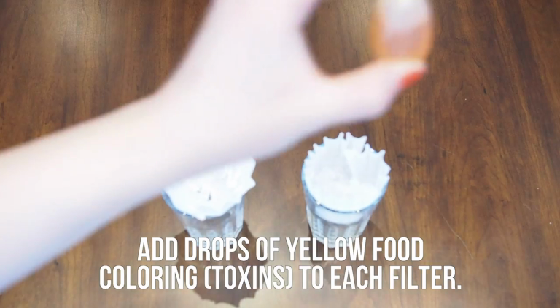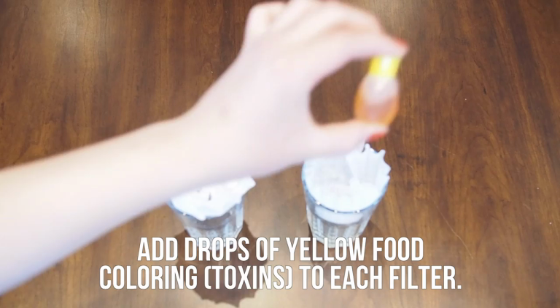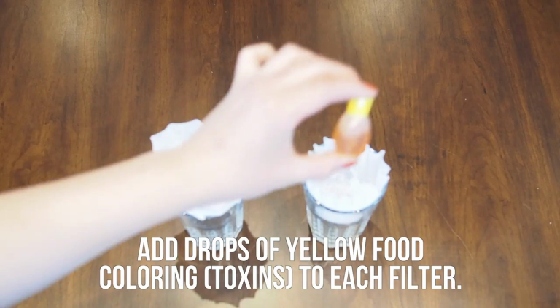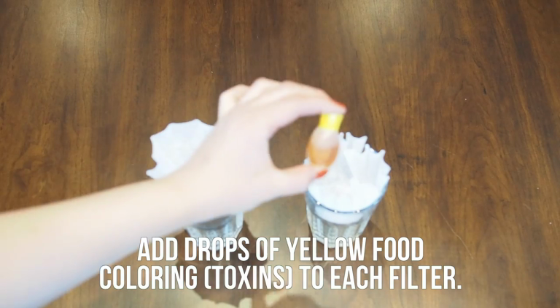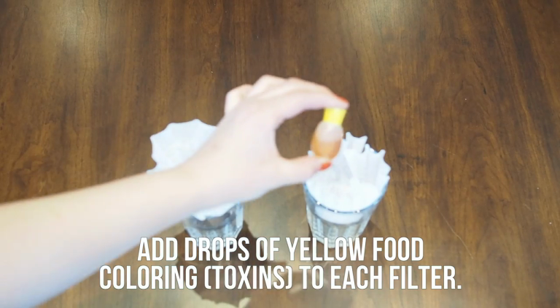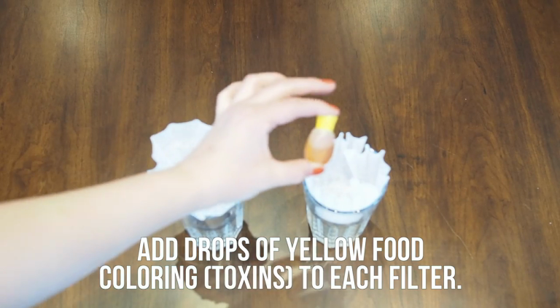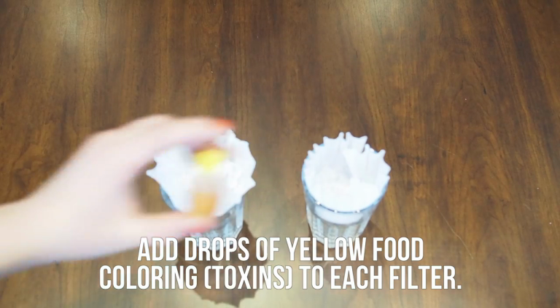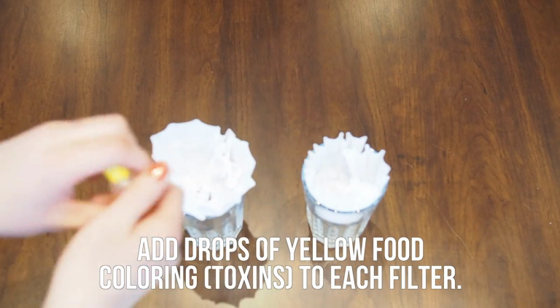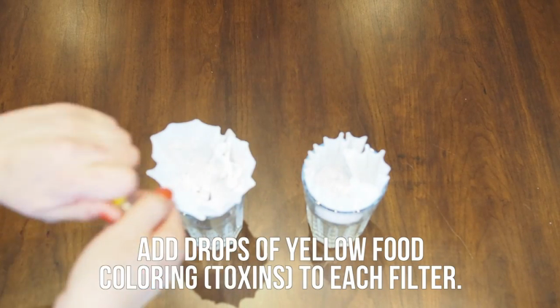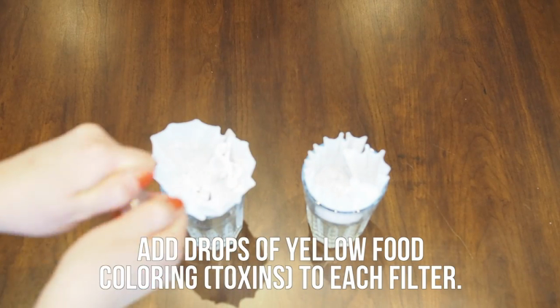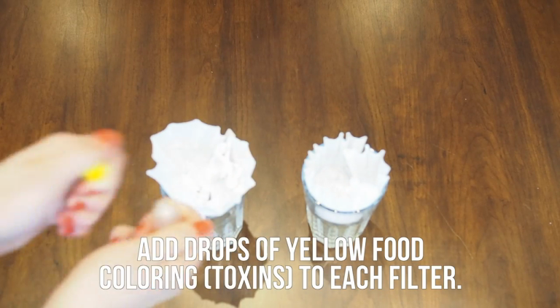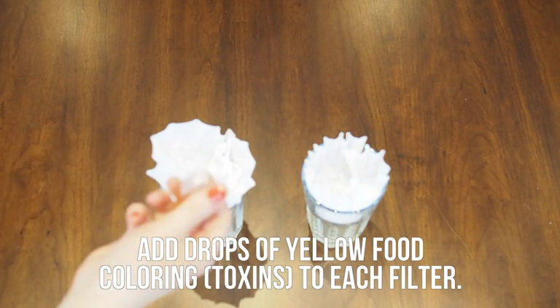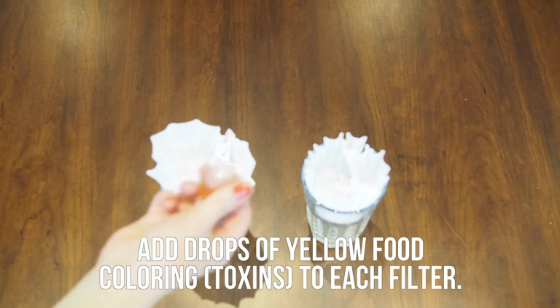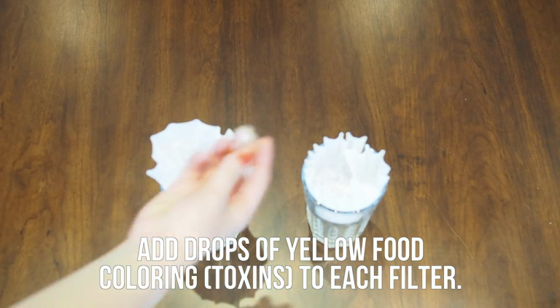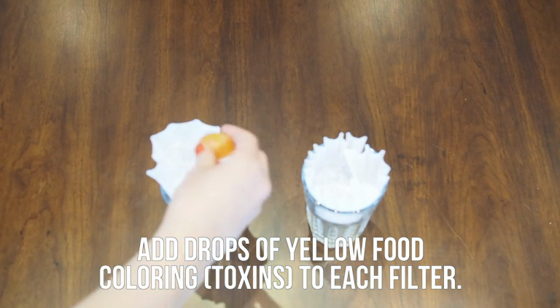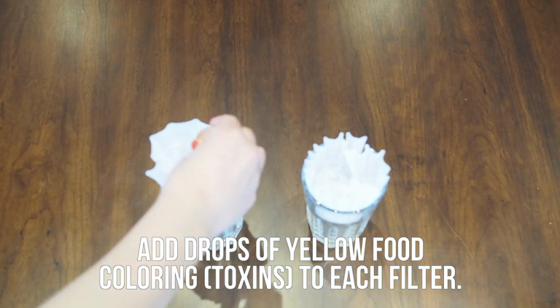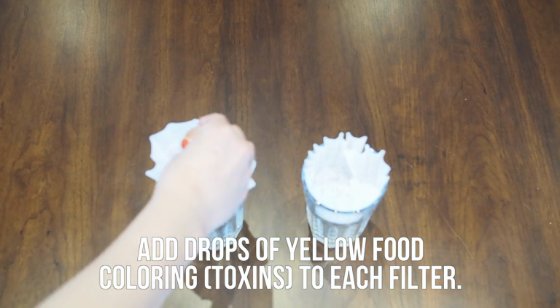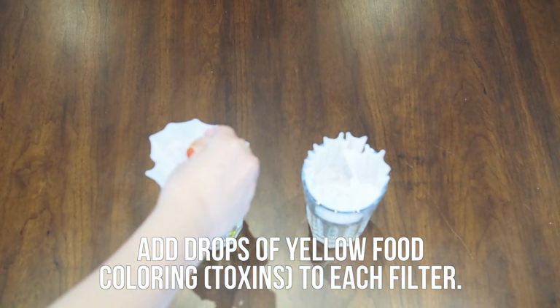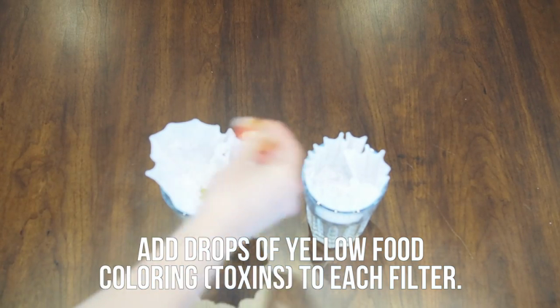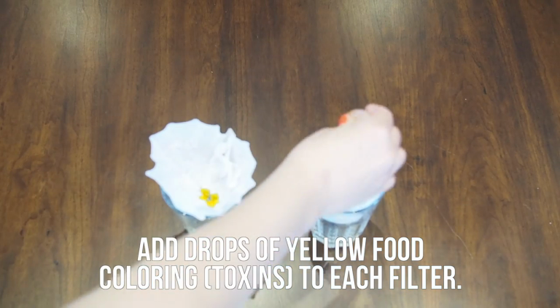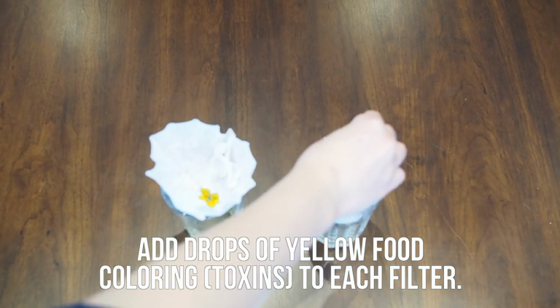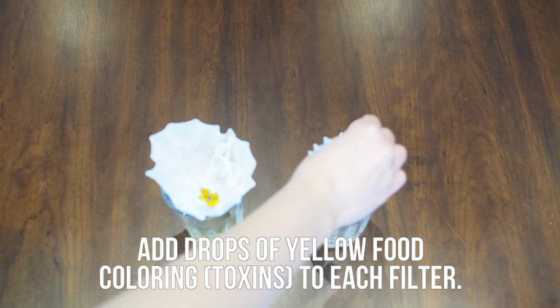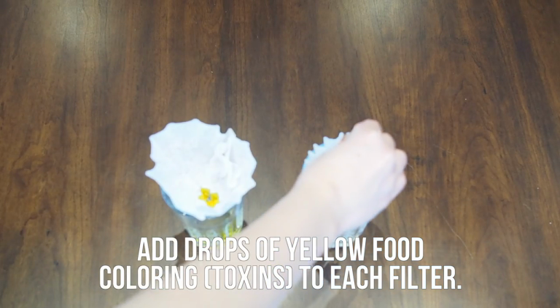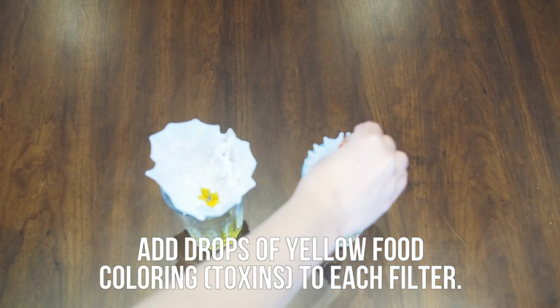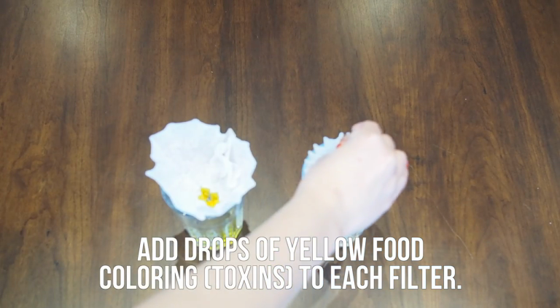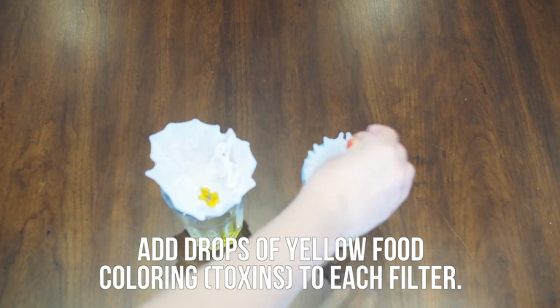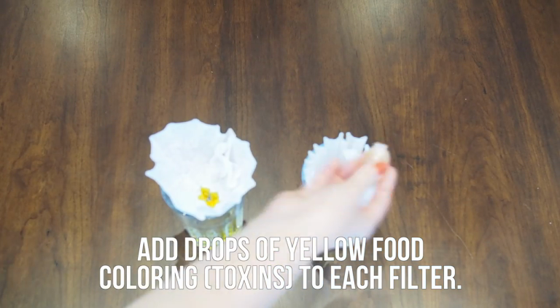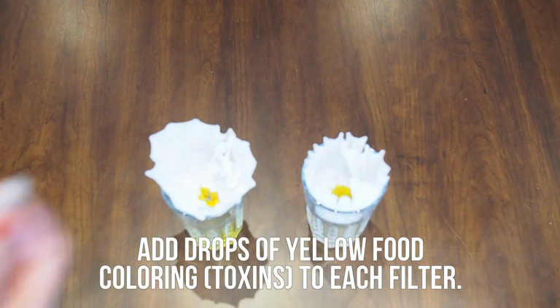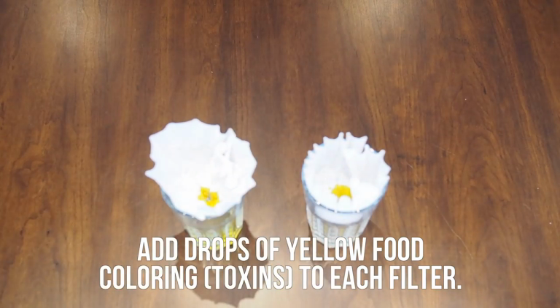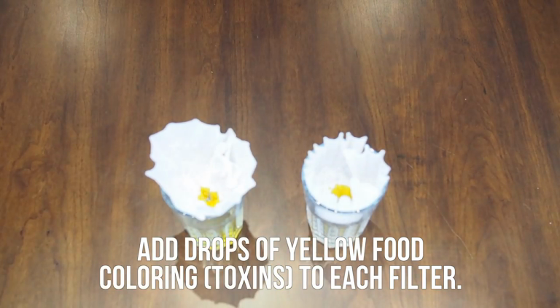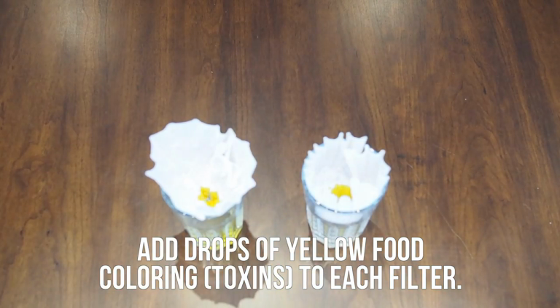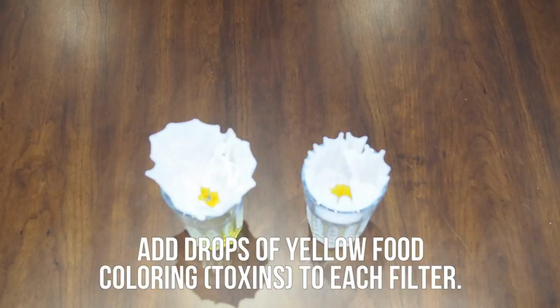Now, add drops of yellow food coloring. These would be the toxins that are filtered out in our urine.